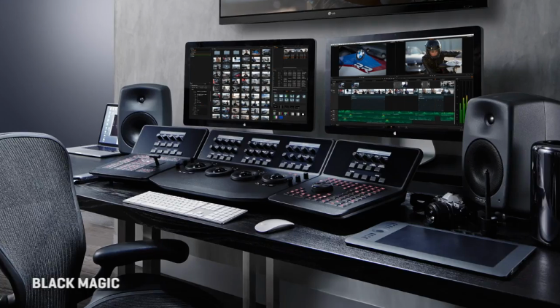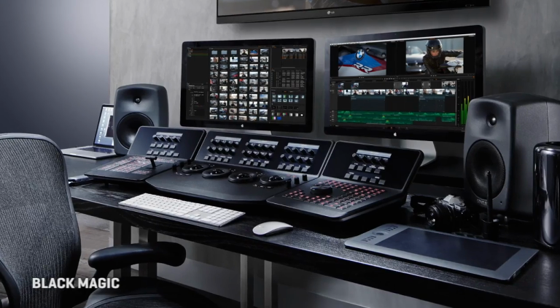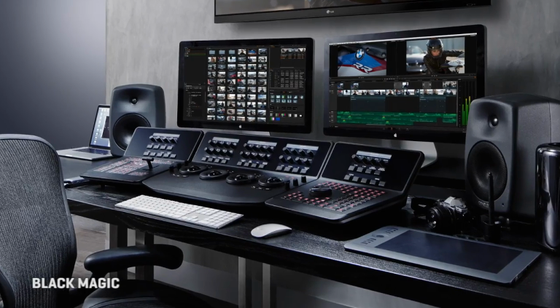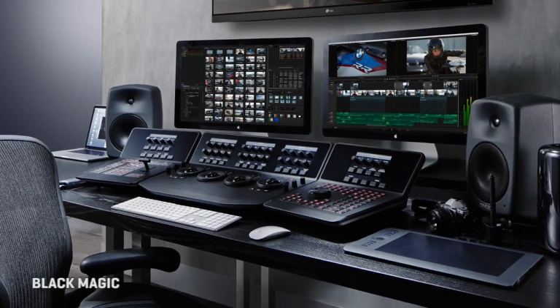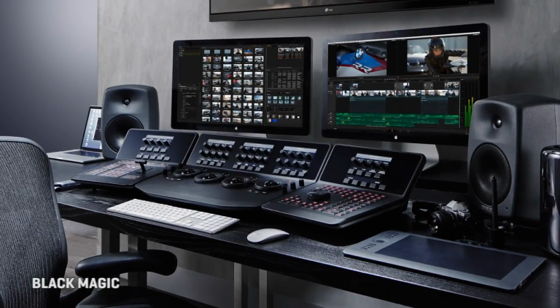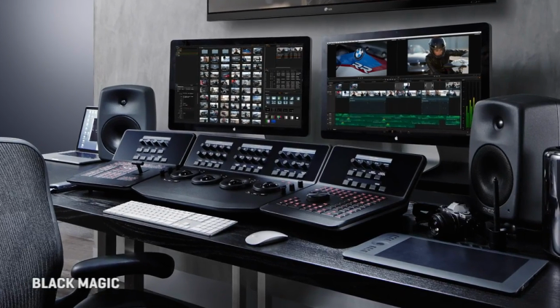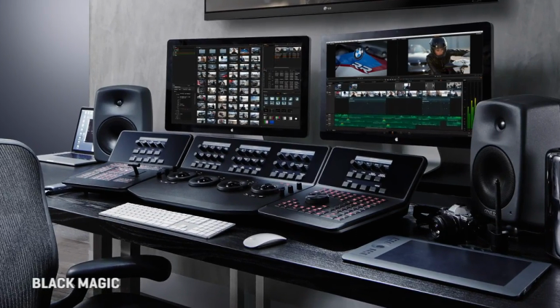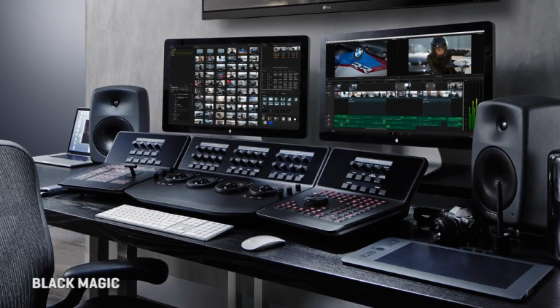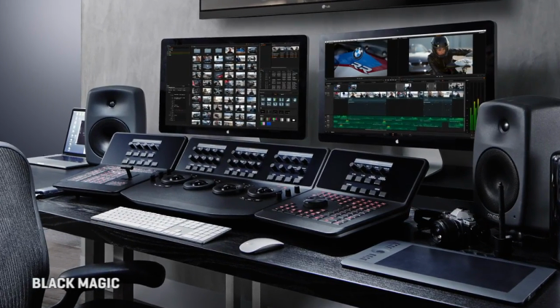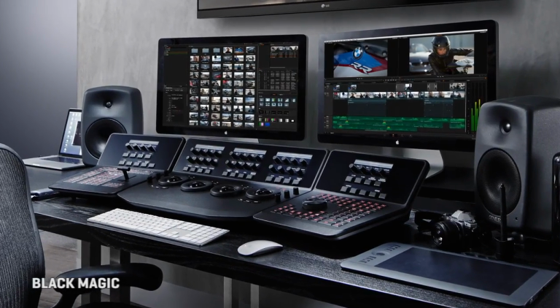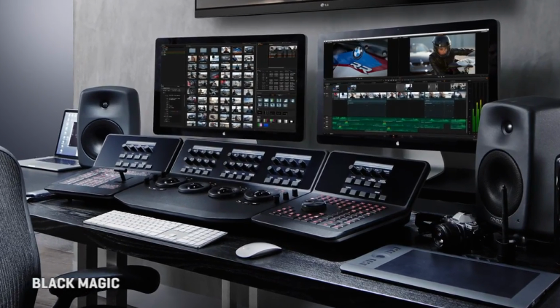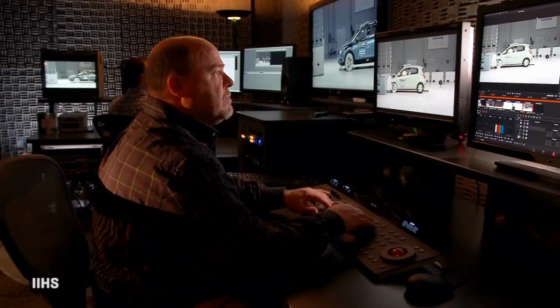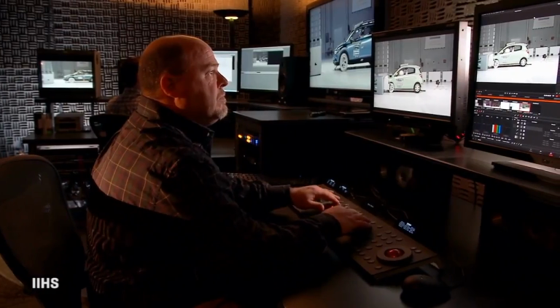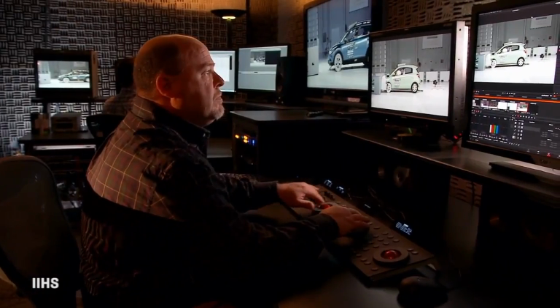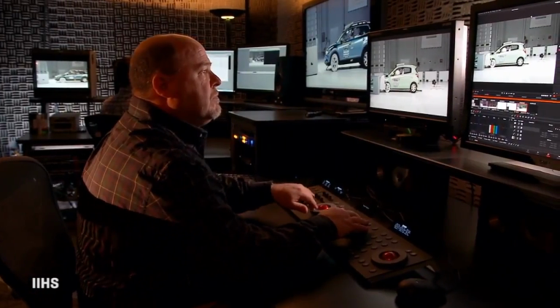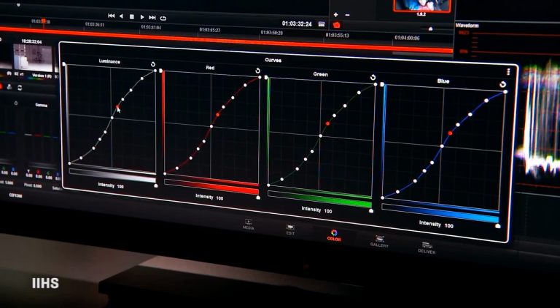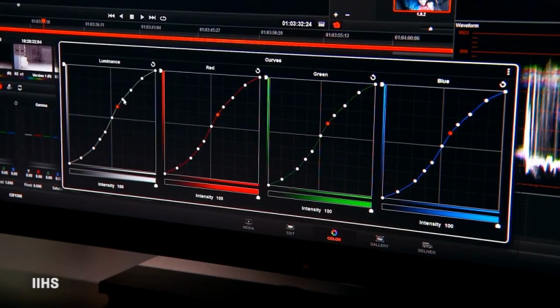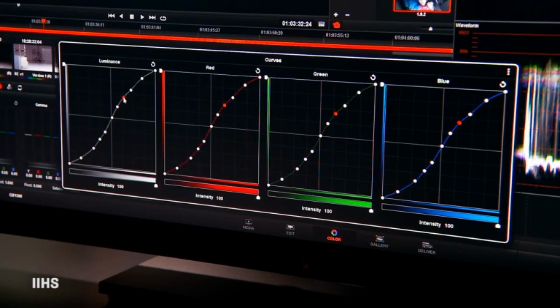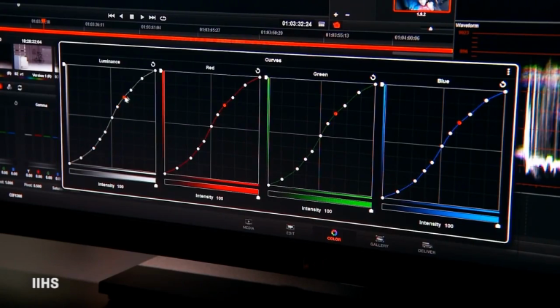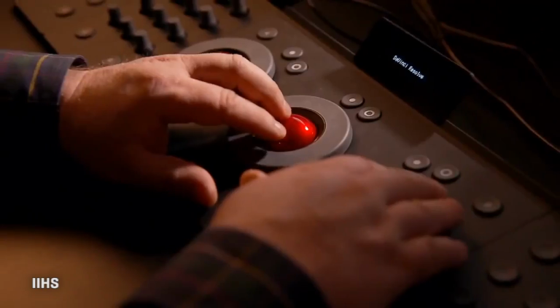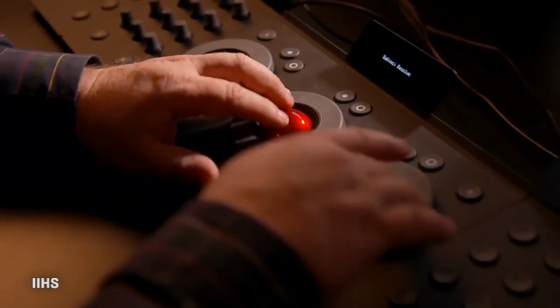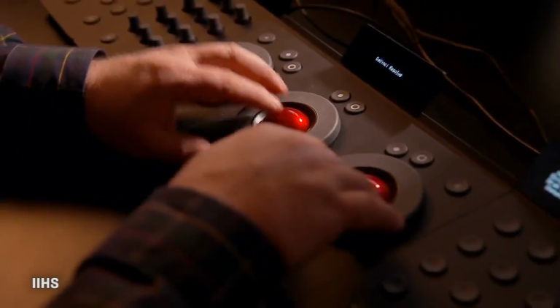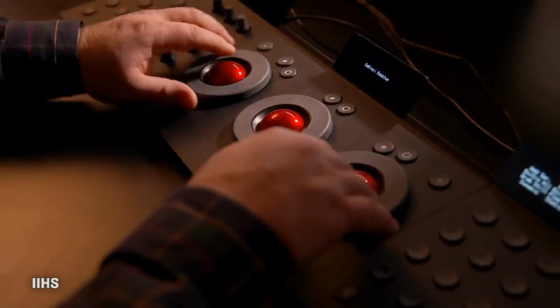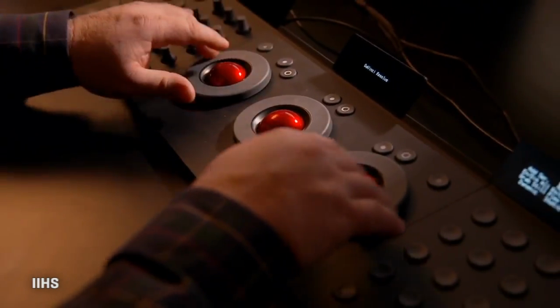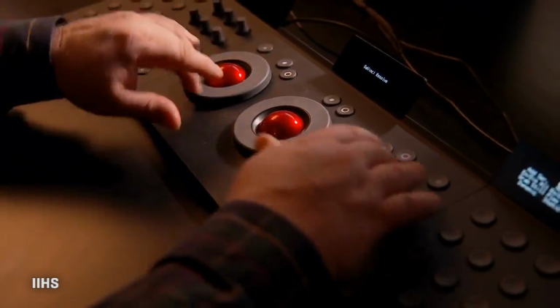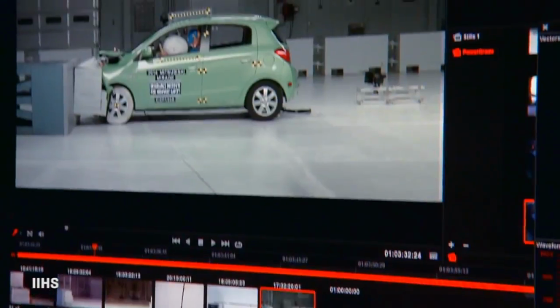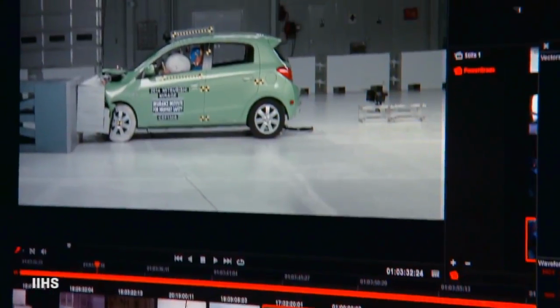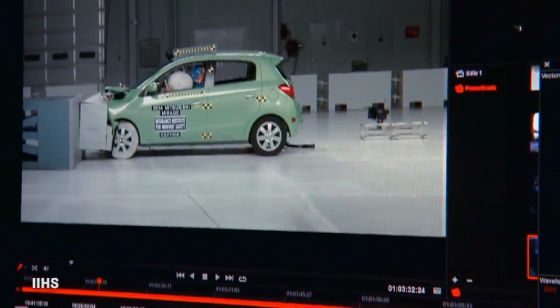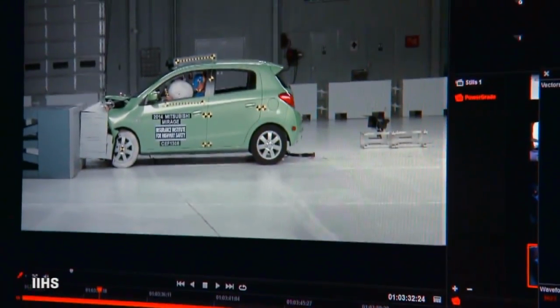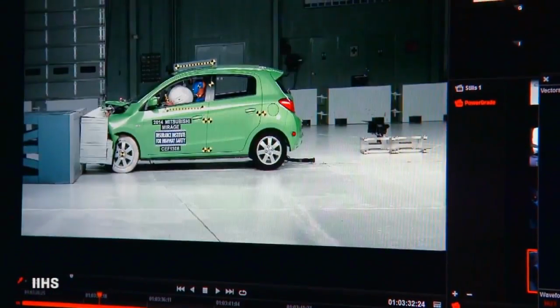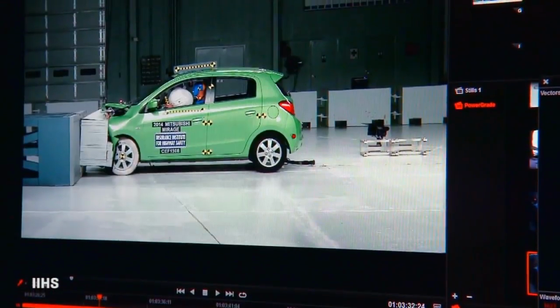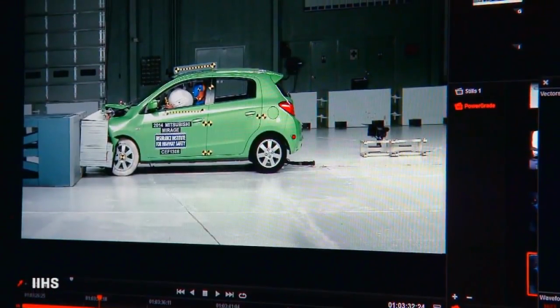Finally, the center uses a DaVinci Resolve edit controller and color corrector to put the footage together and dial in the accuracy of its look.